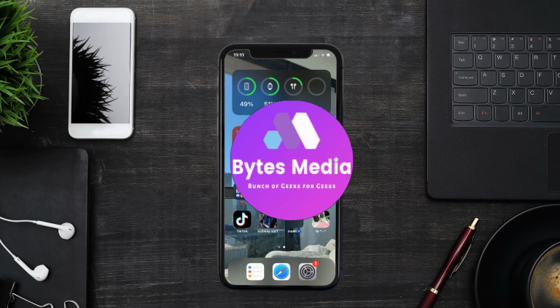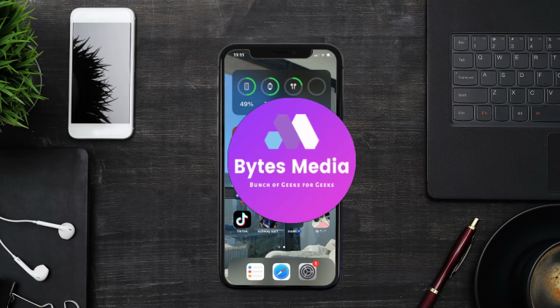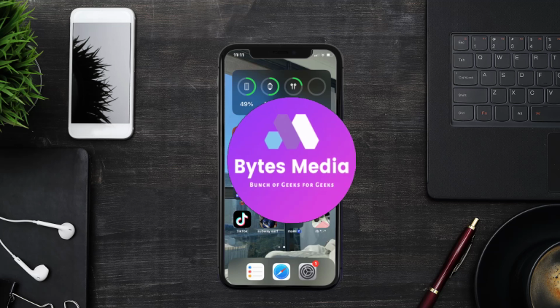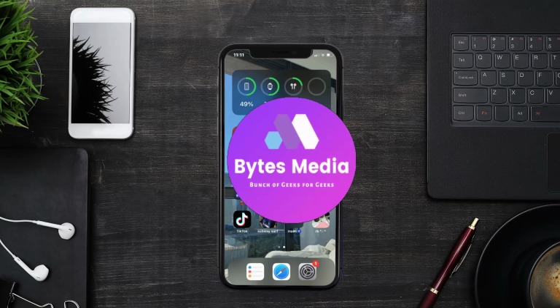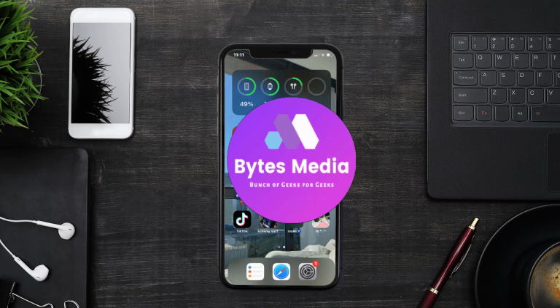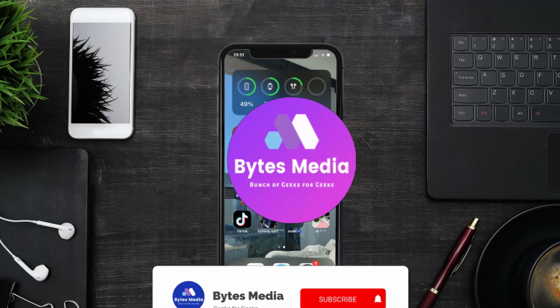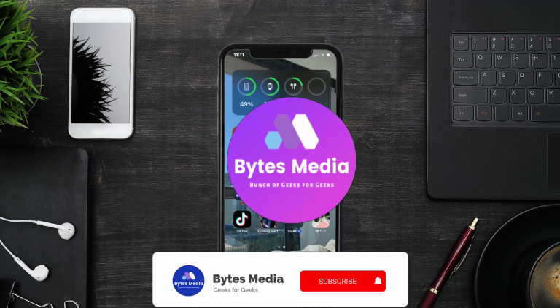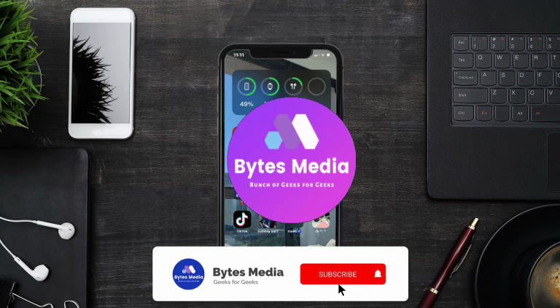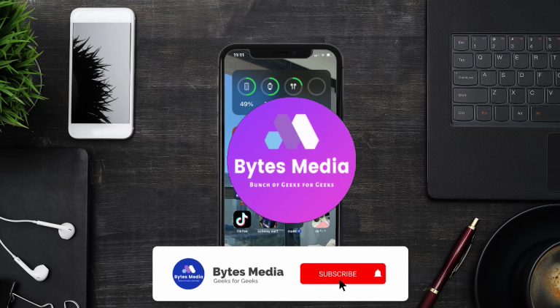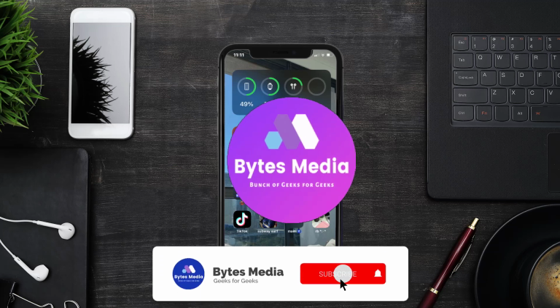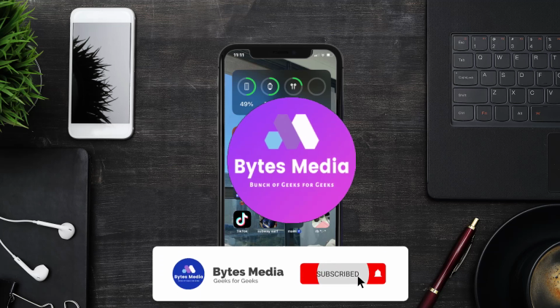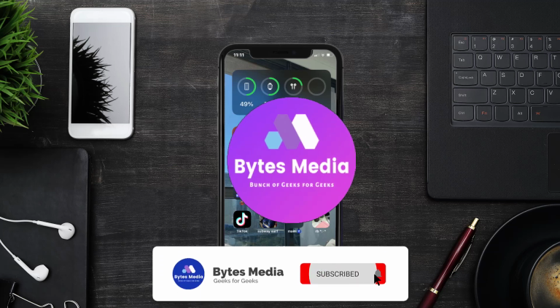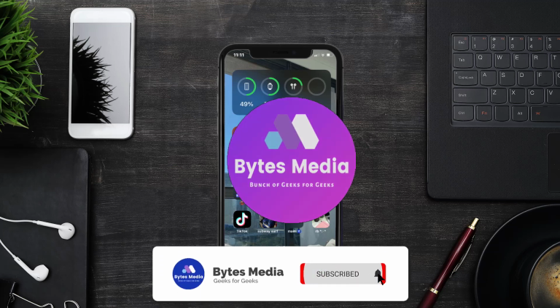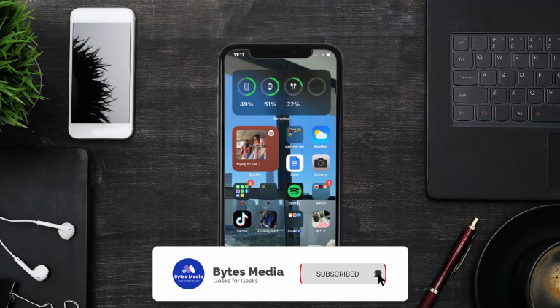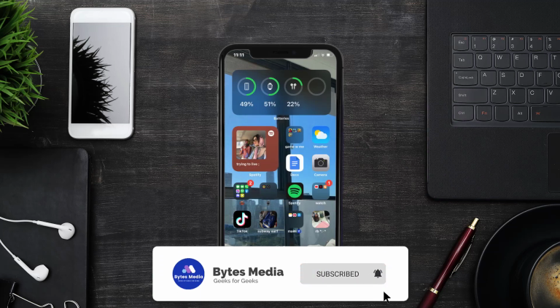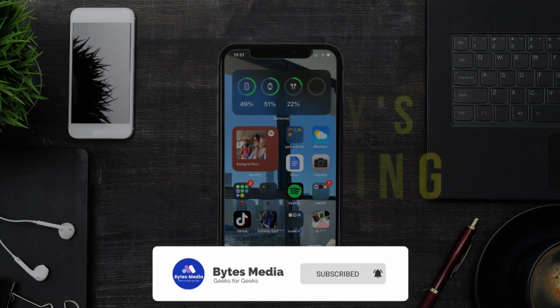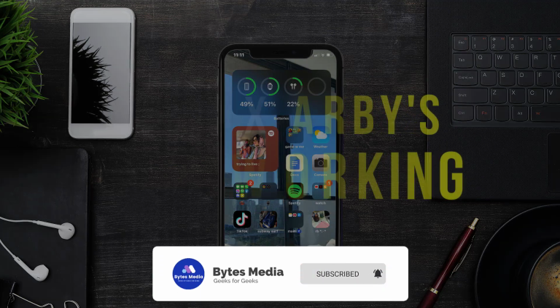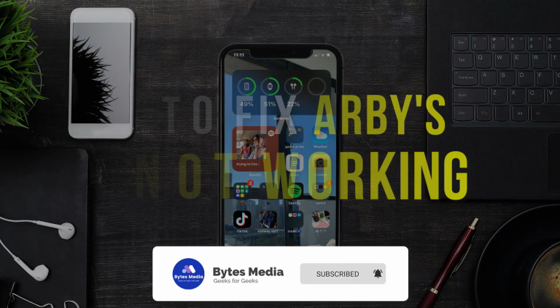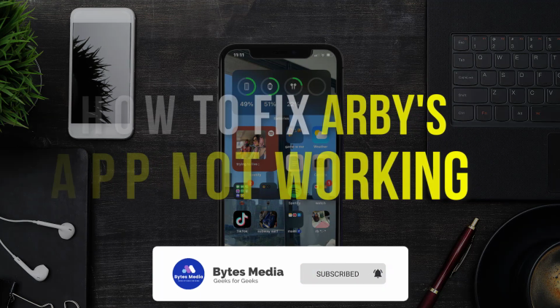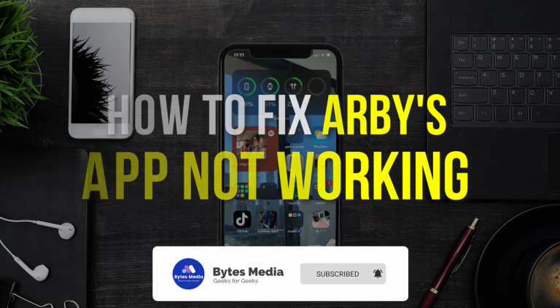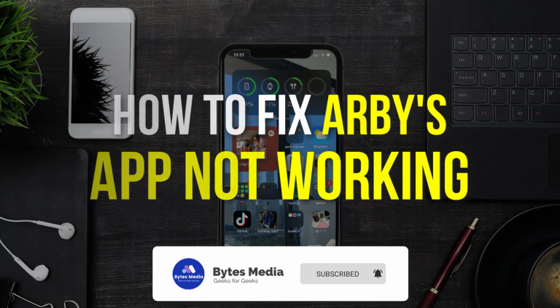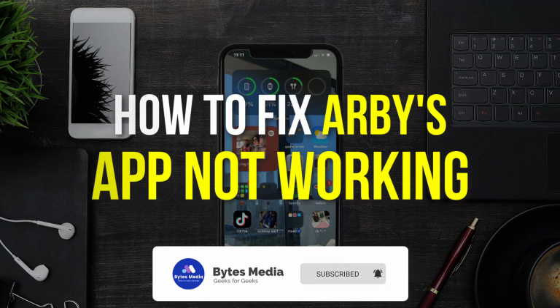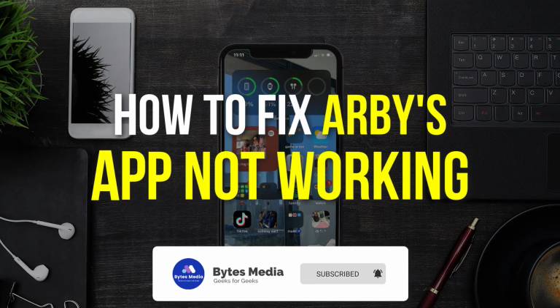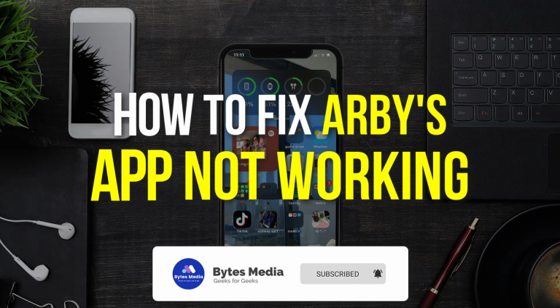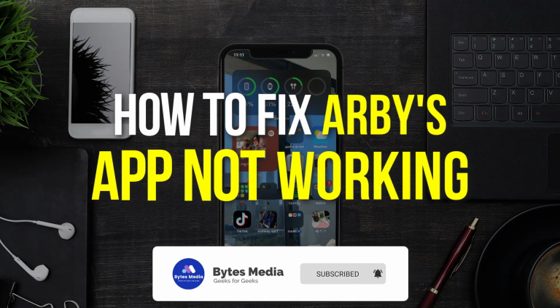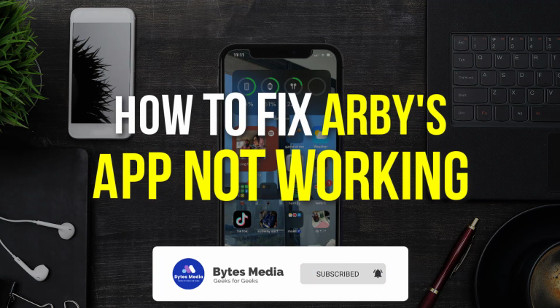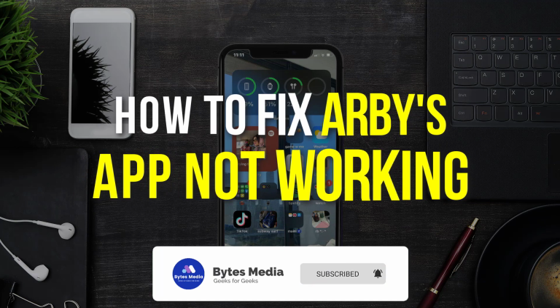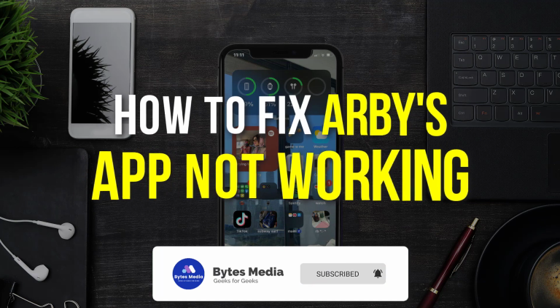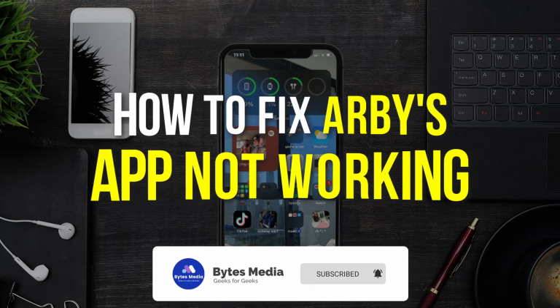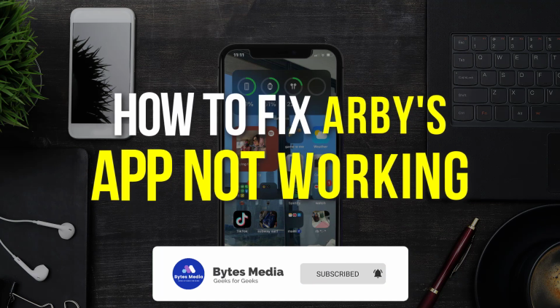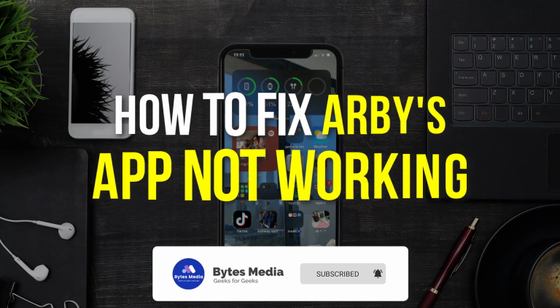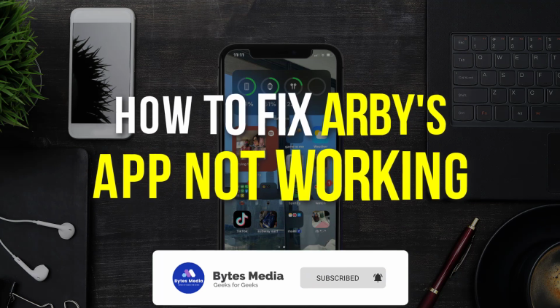Hey guys, I'm Anna and today I'm going to show you how to fix Arby's mobile app not working.